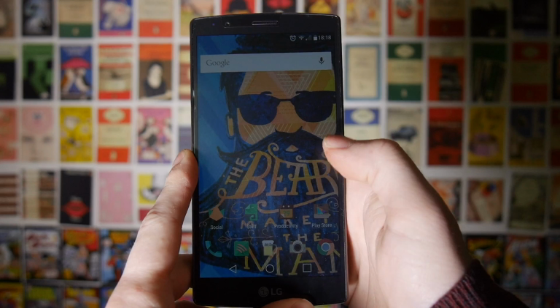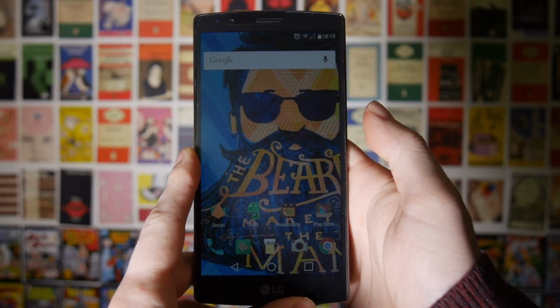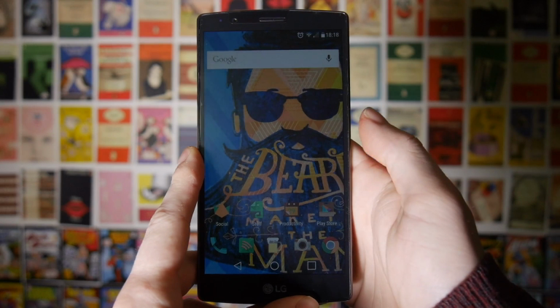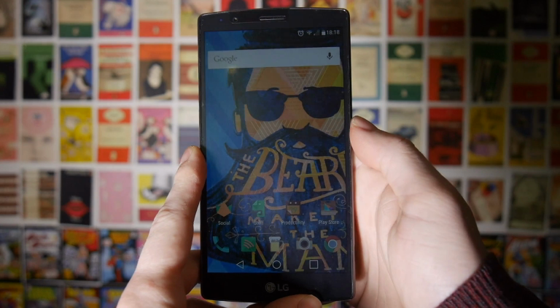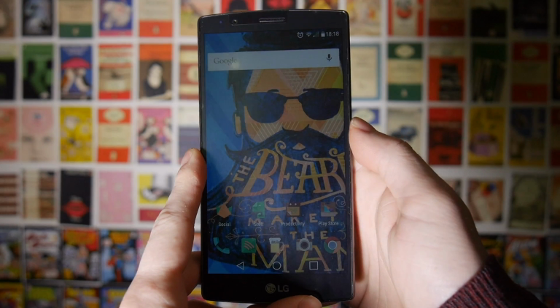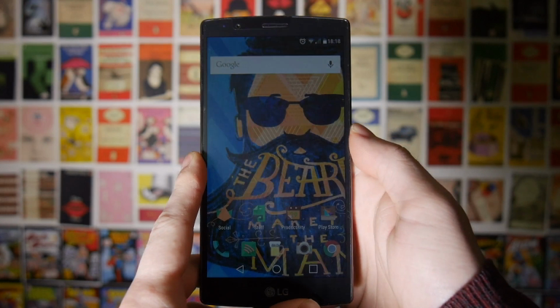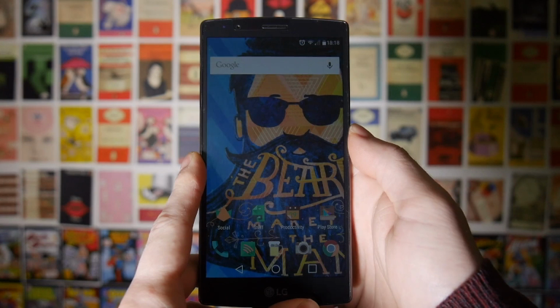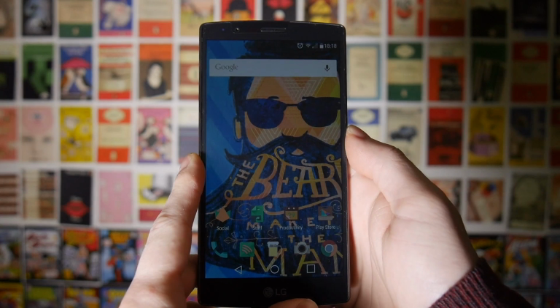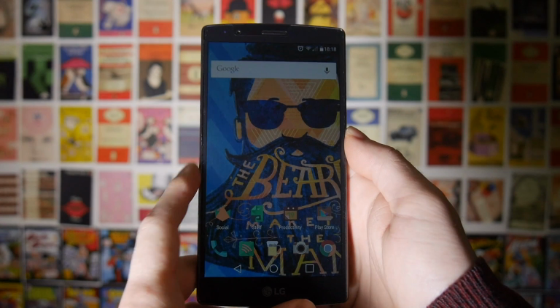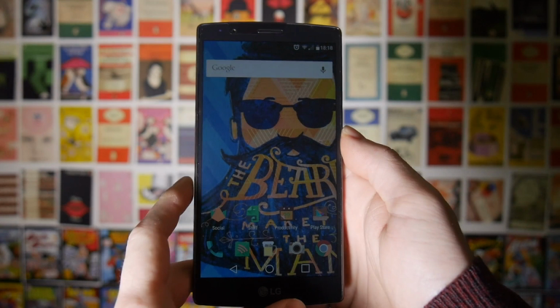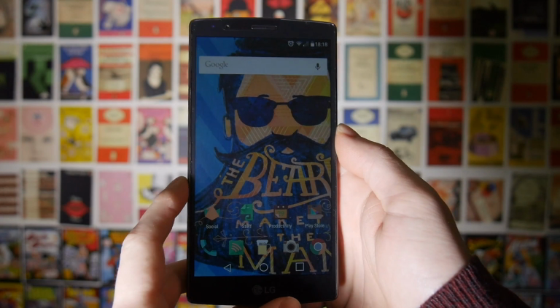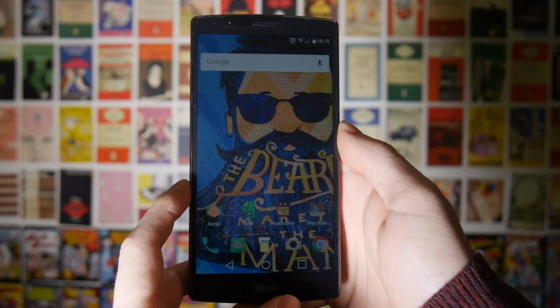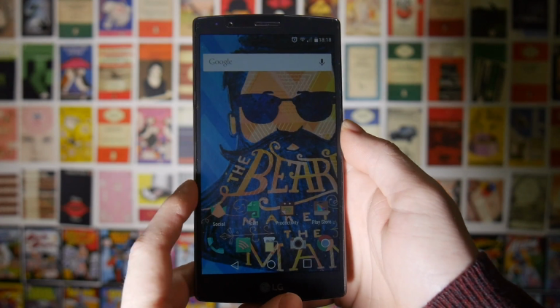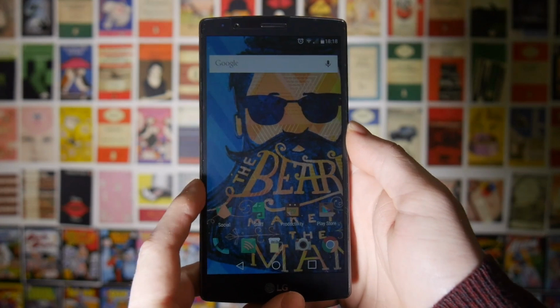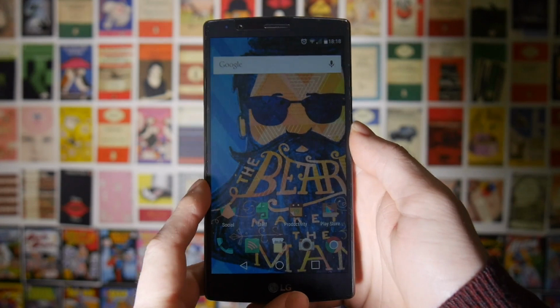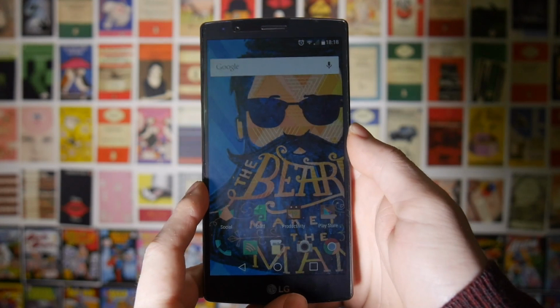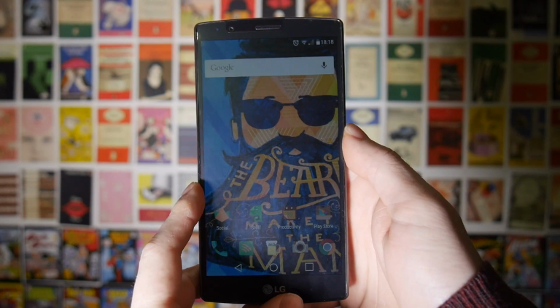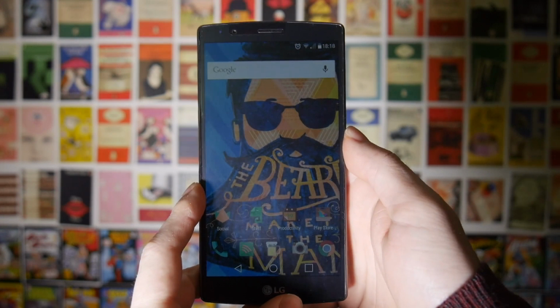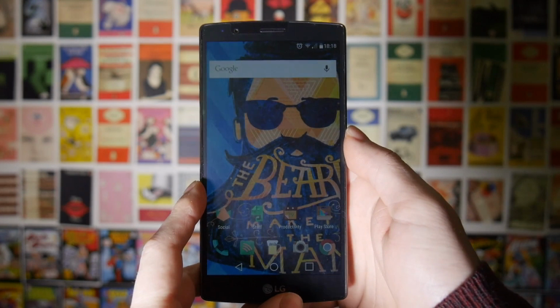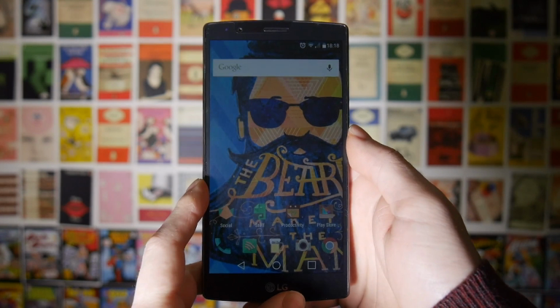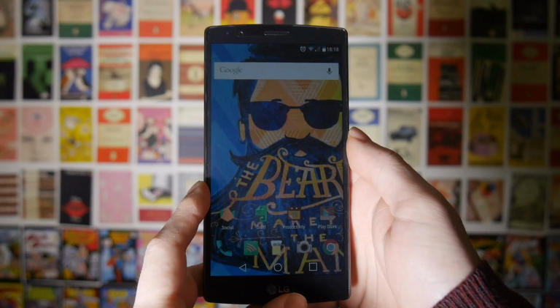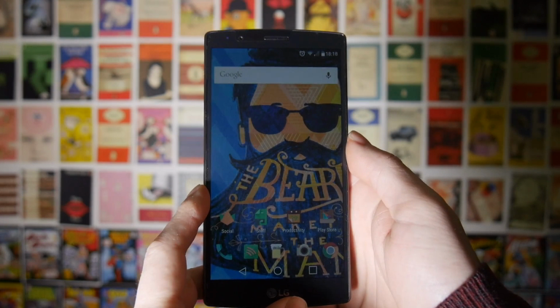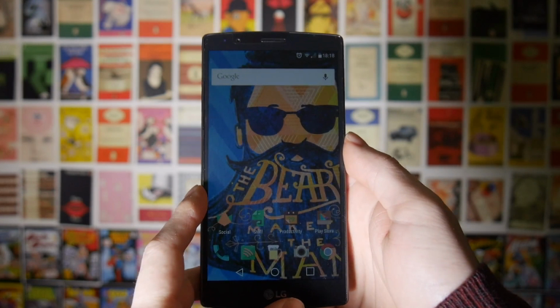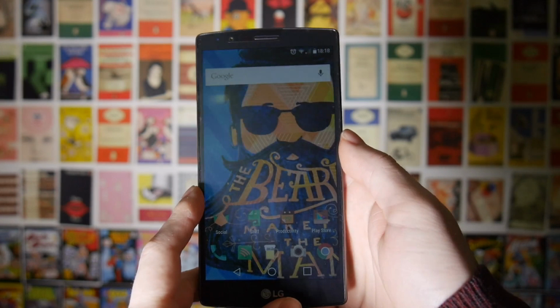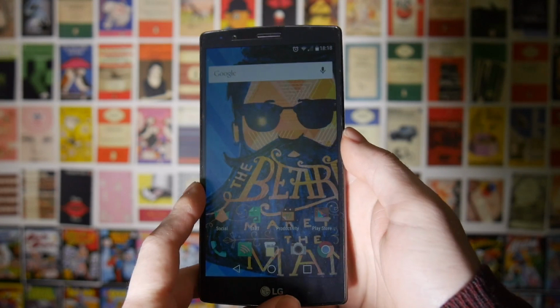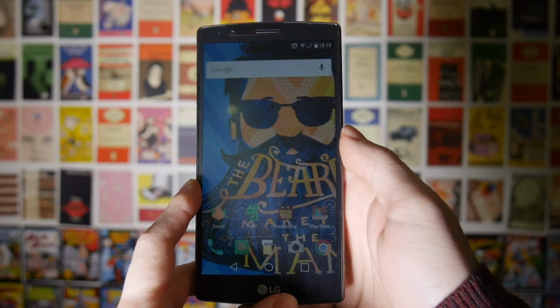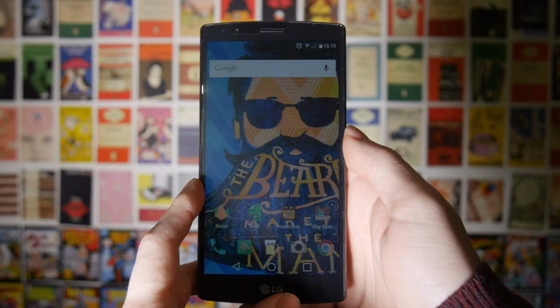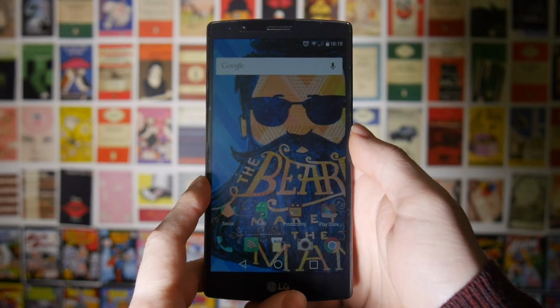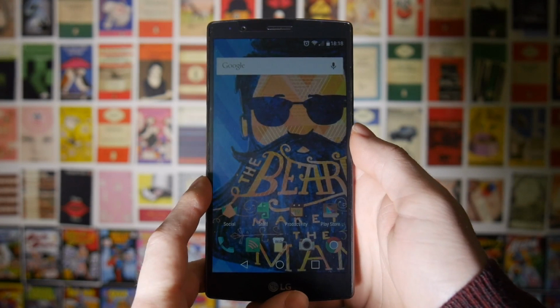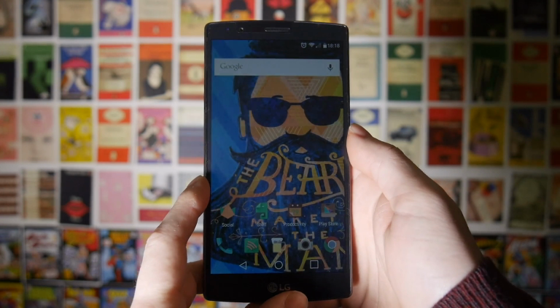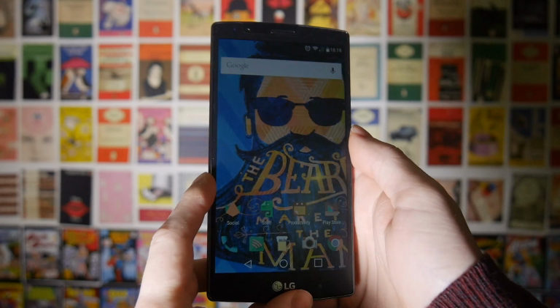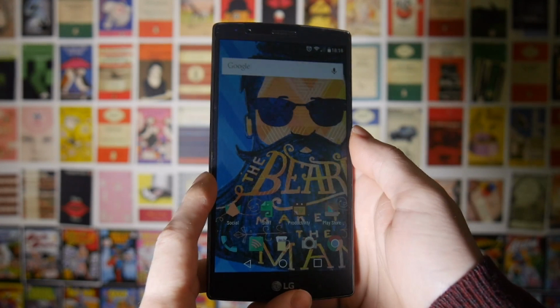What's up guys, this is Steve for Android at Night, and today what we've got for you is my top favourite launchers for Android 2015.